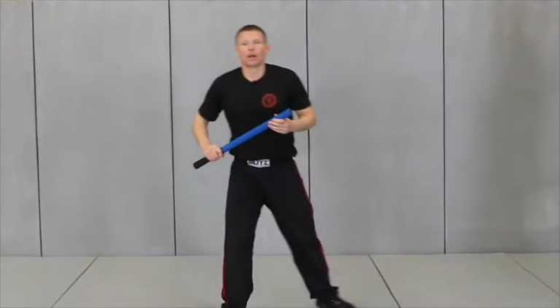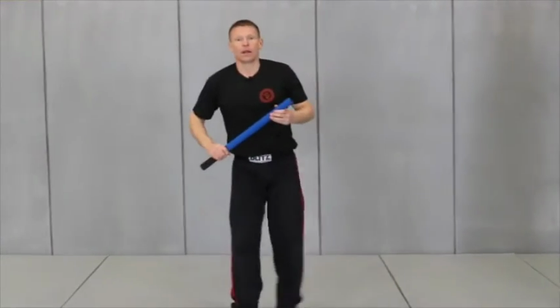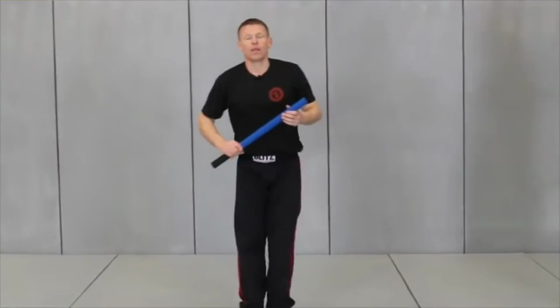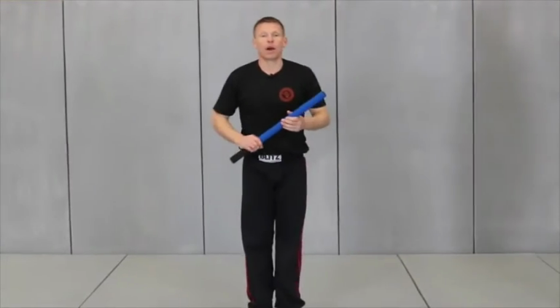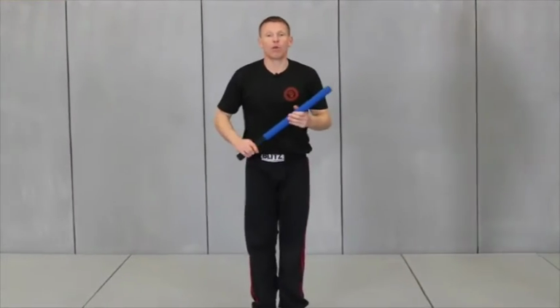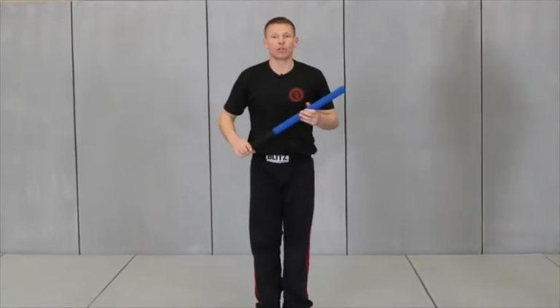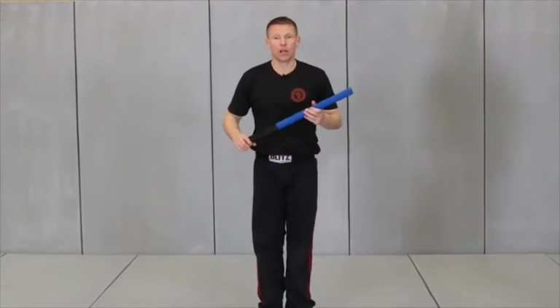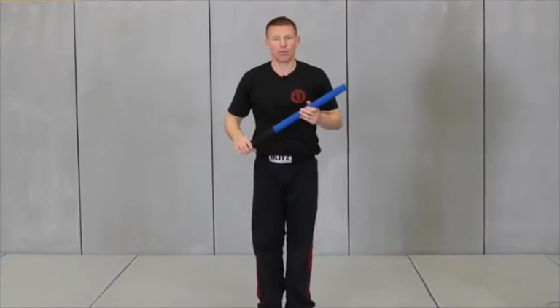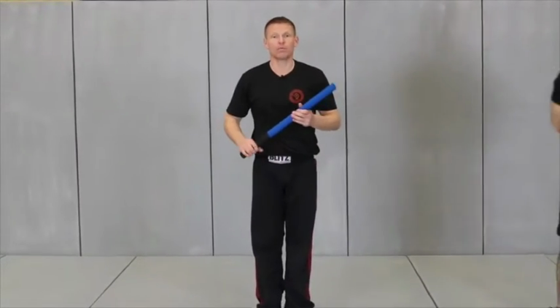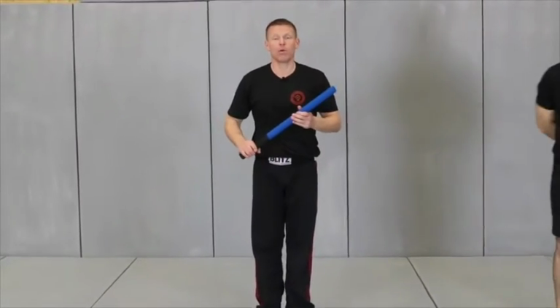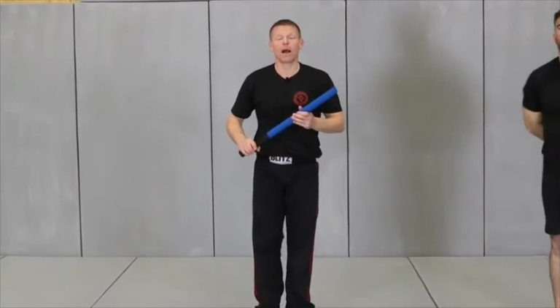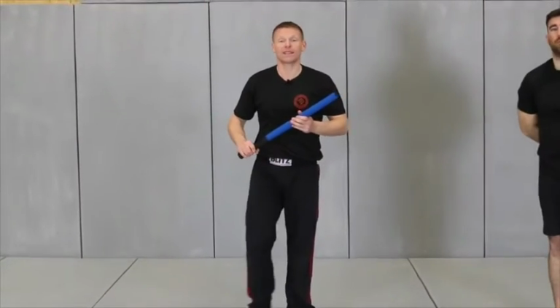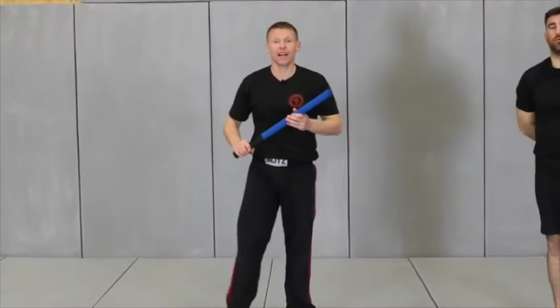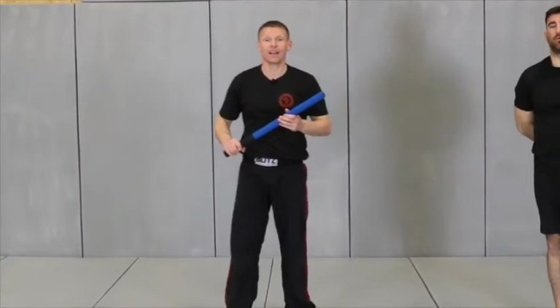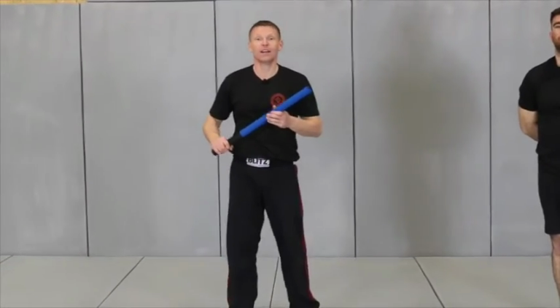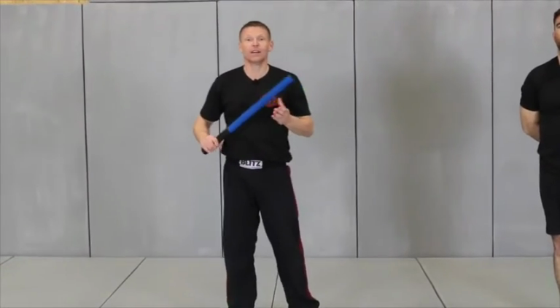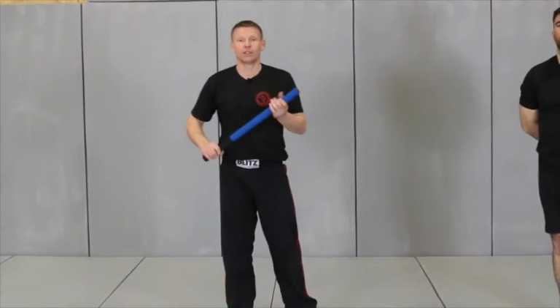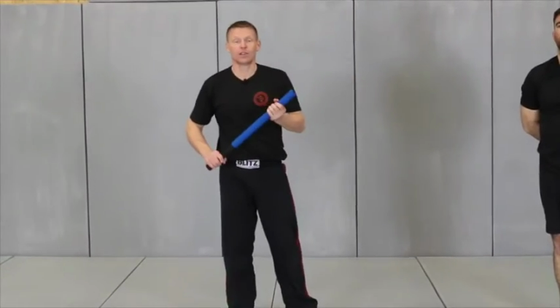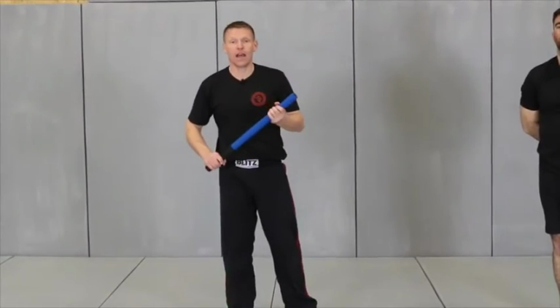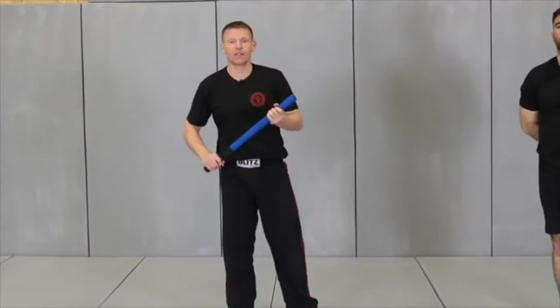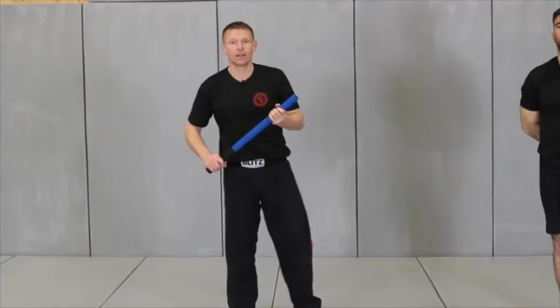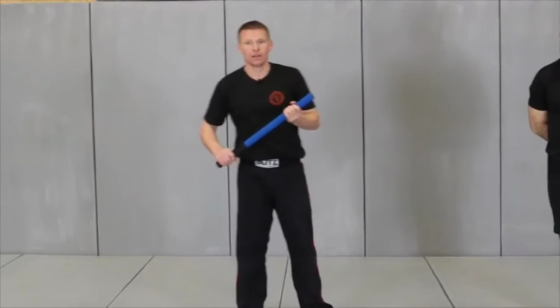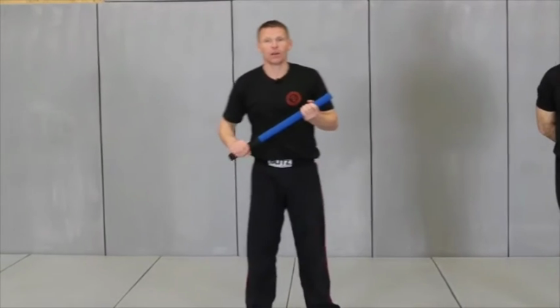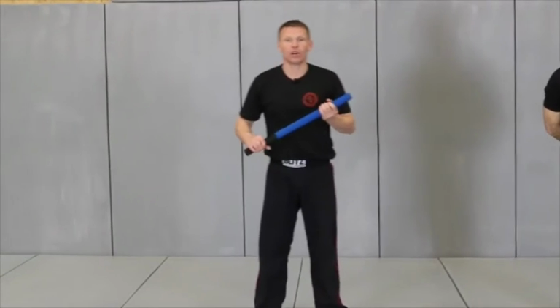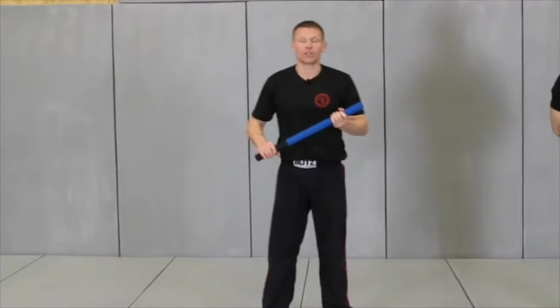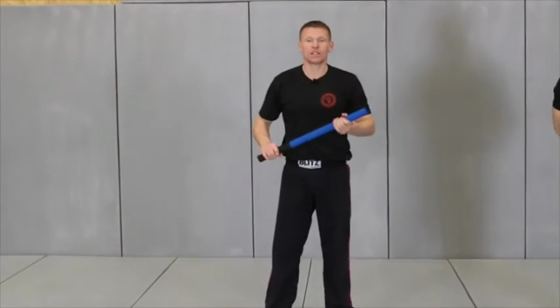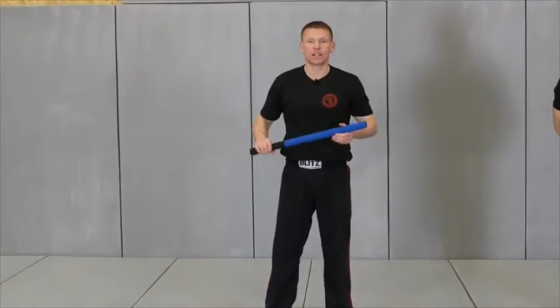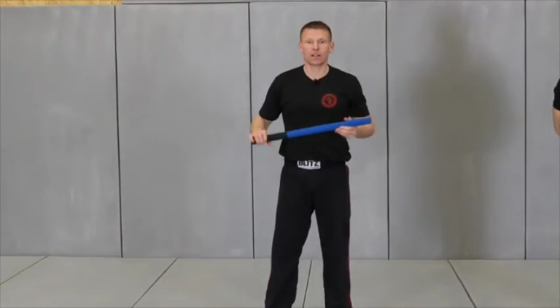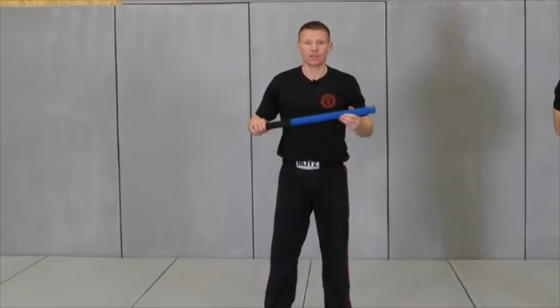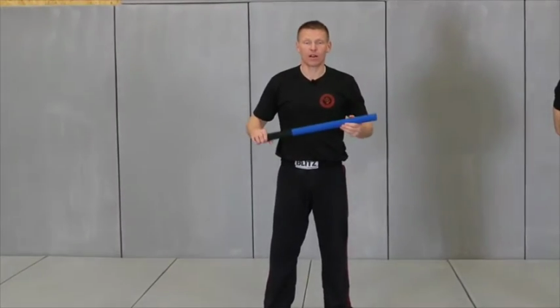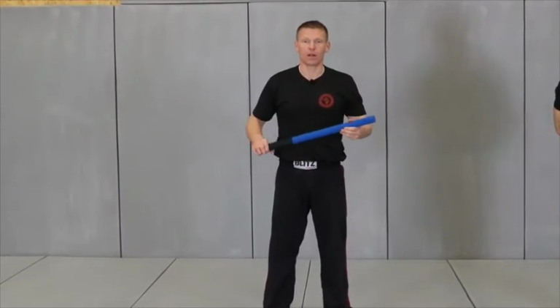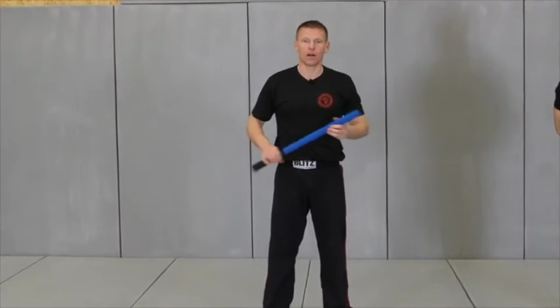That was baseball bat attack to the head on 60 Seconds Krav Maga.